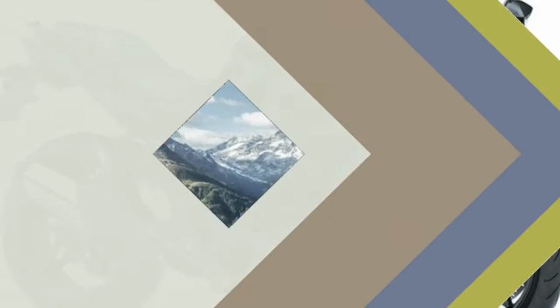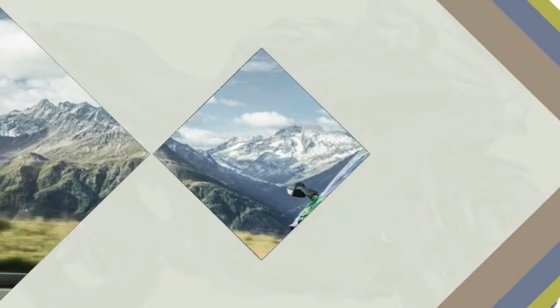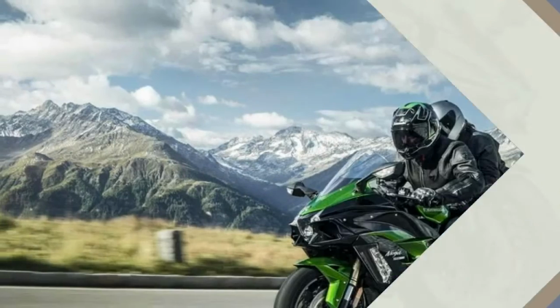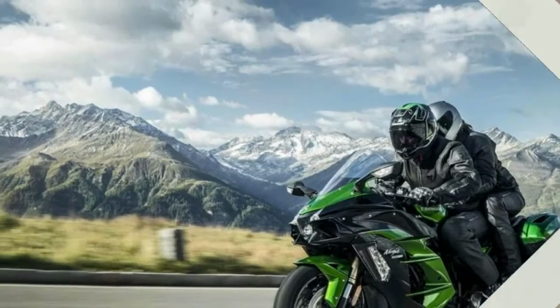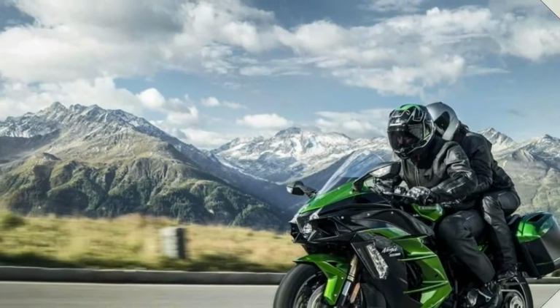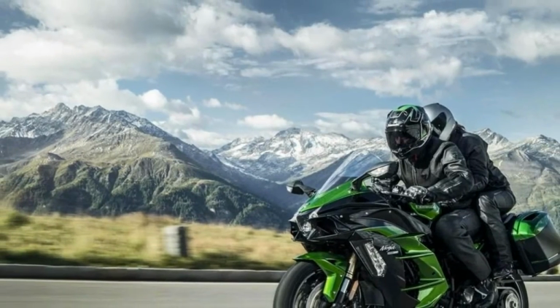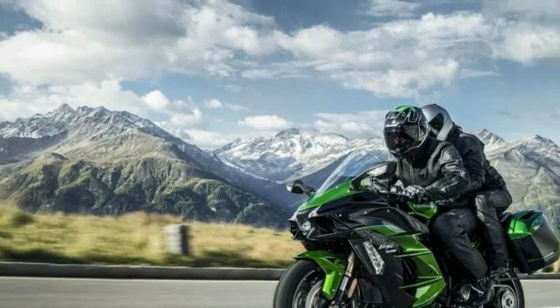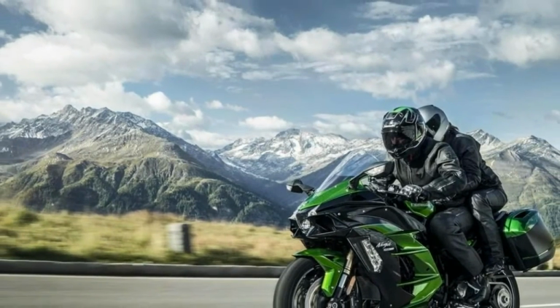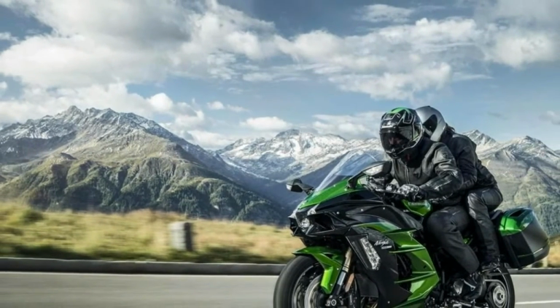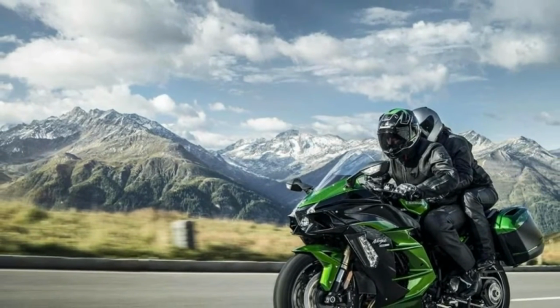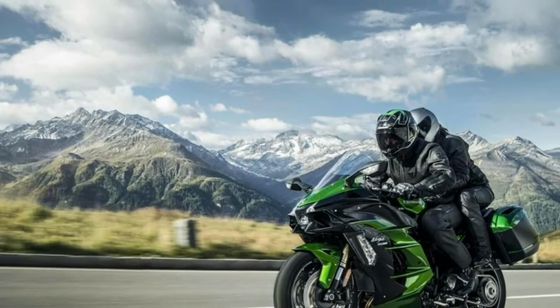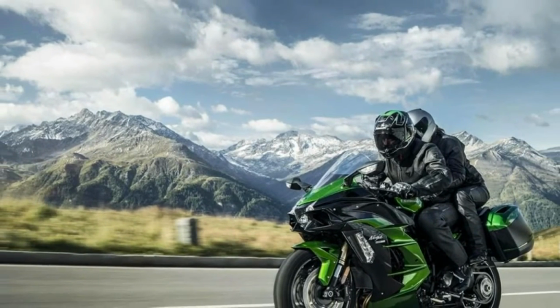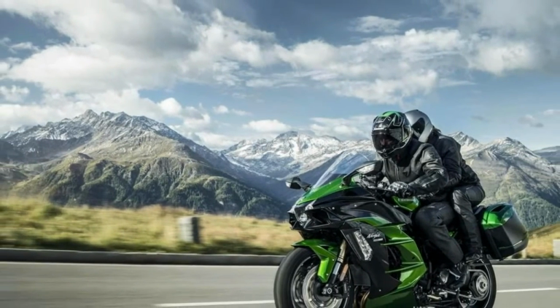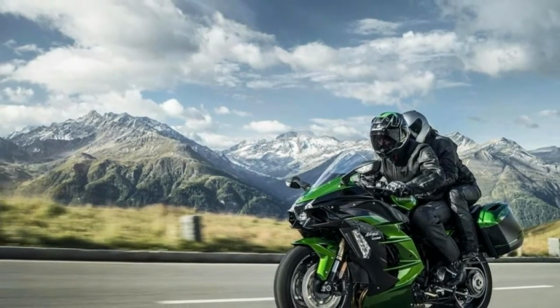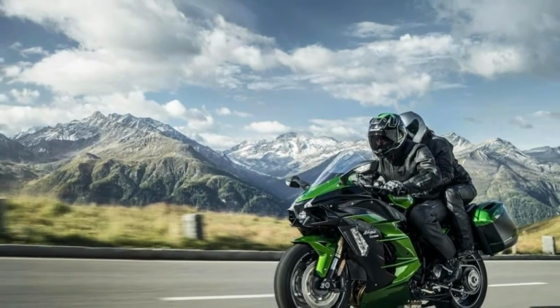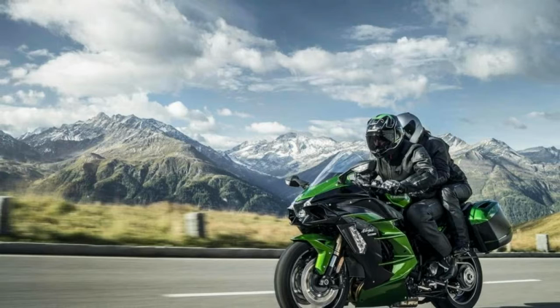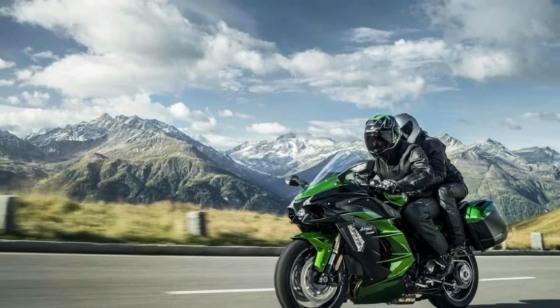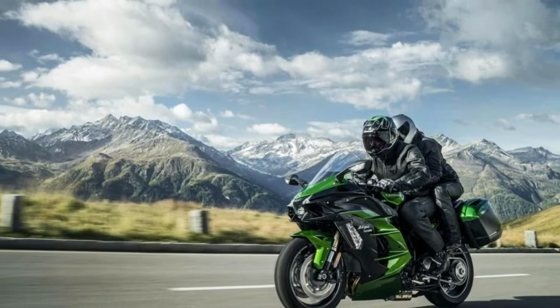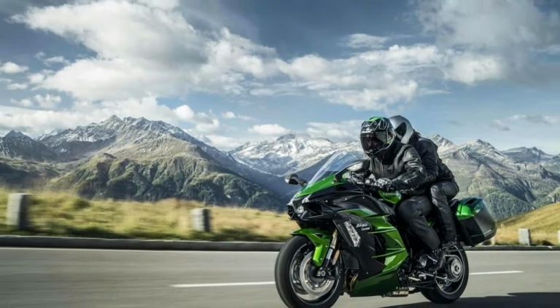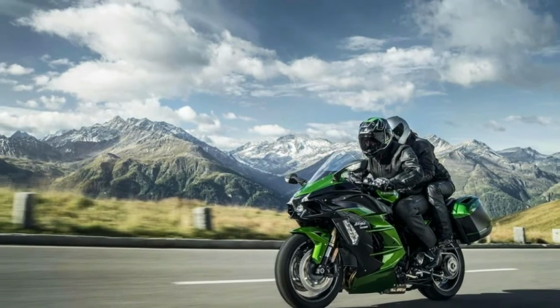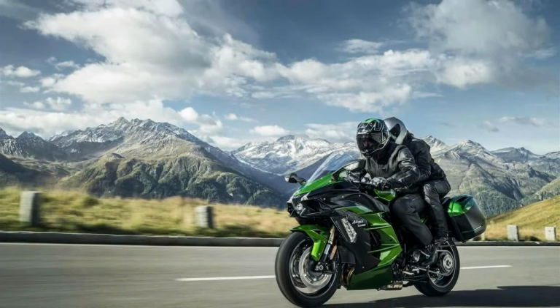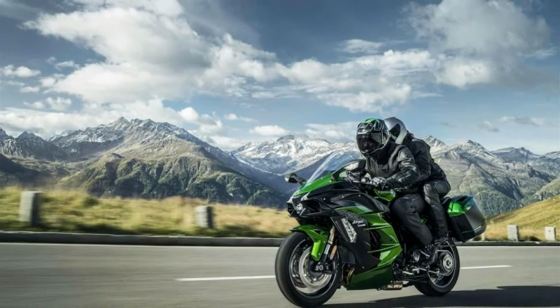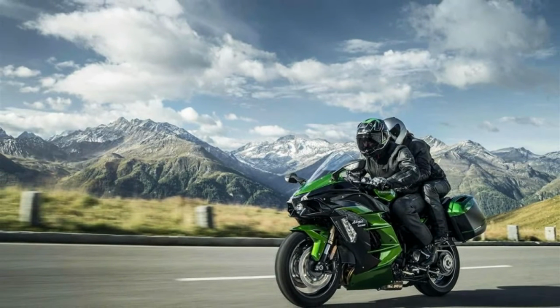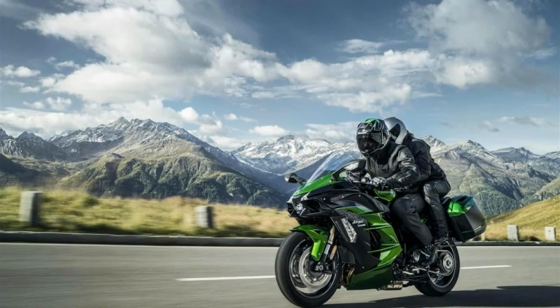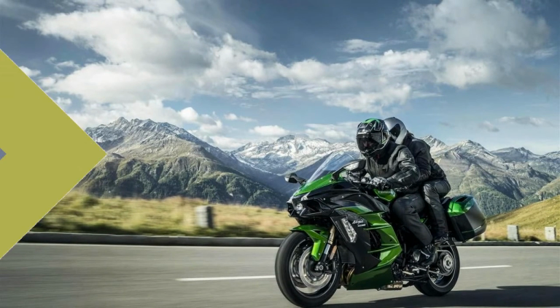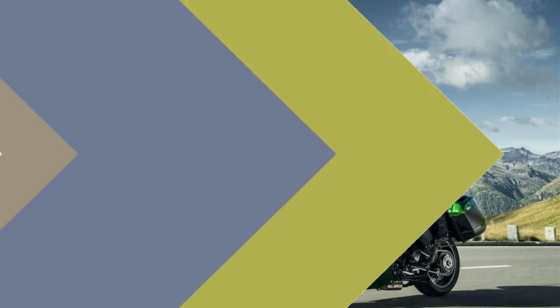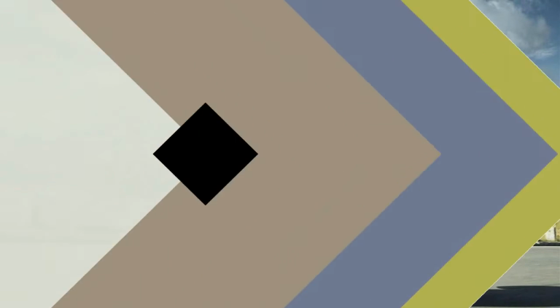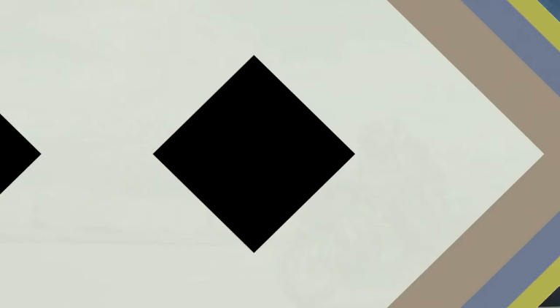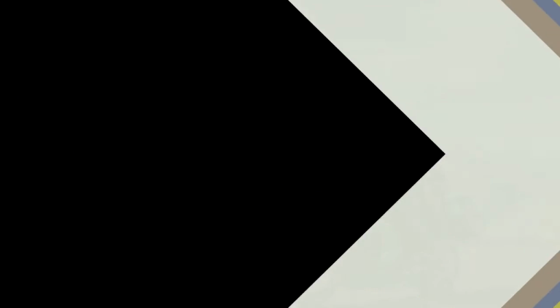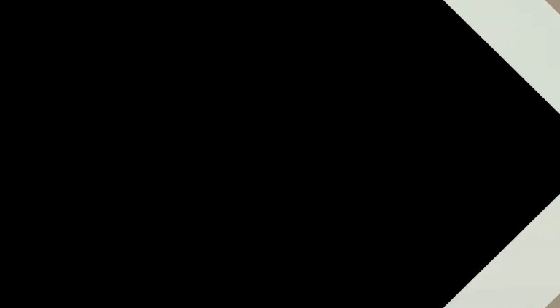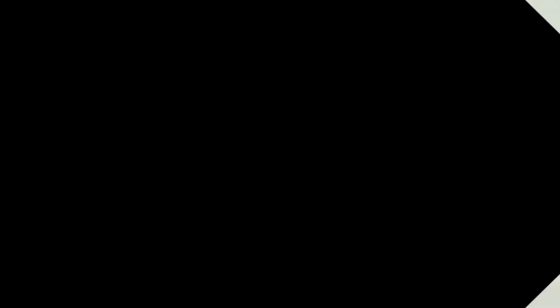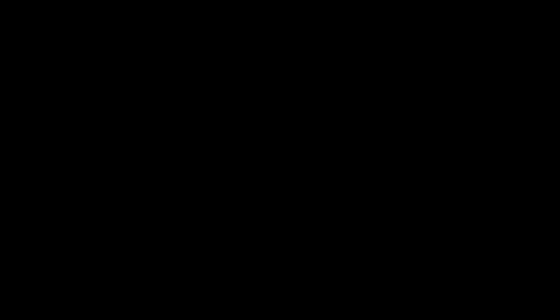Fast fact three: the H2SX's engine is 6.6 pounds lighter than the H2/H2R's, and the overall weight of the sport tourer is 564 pounds.